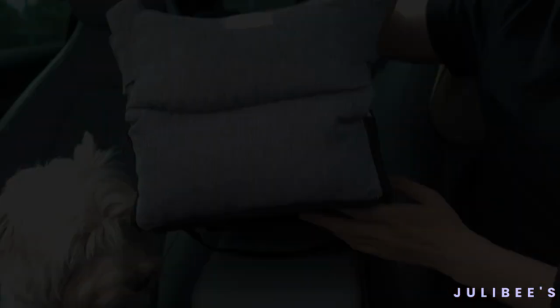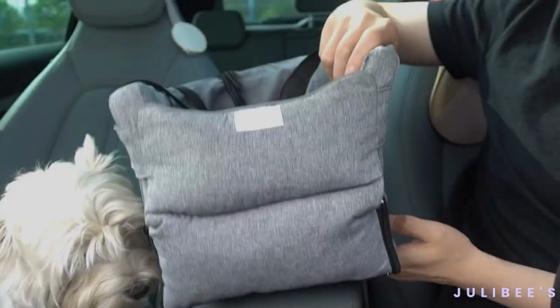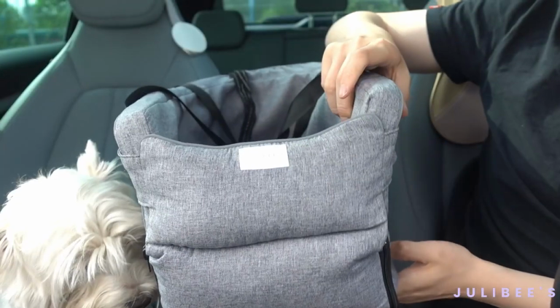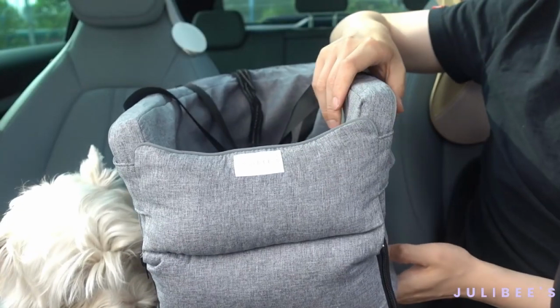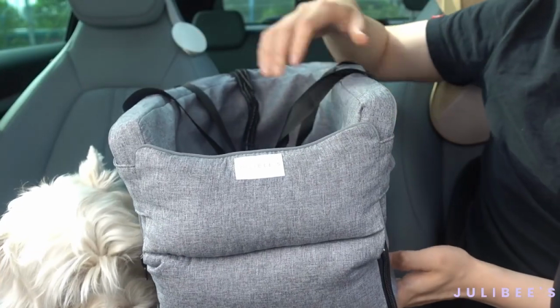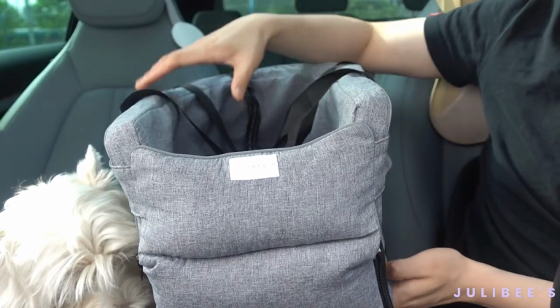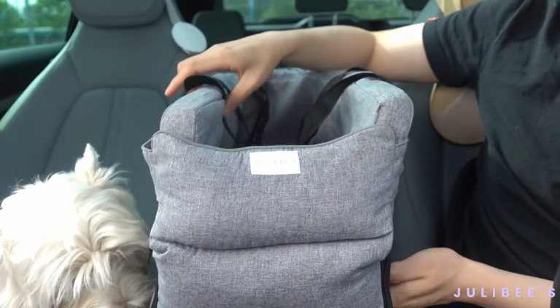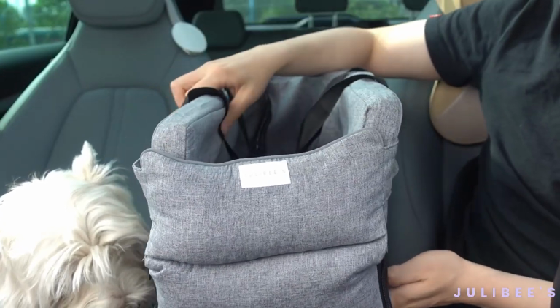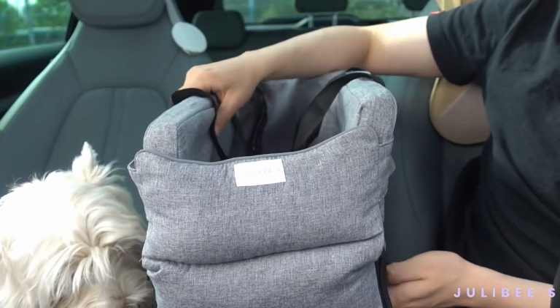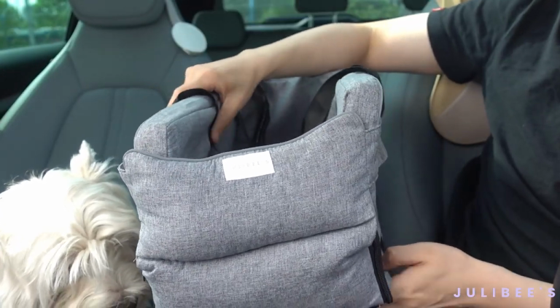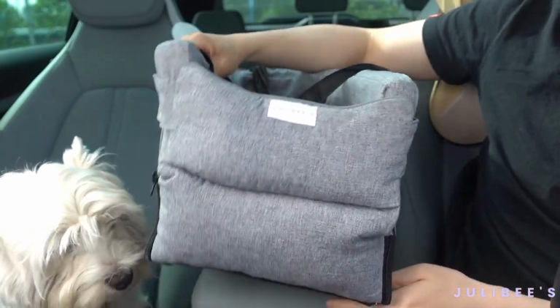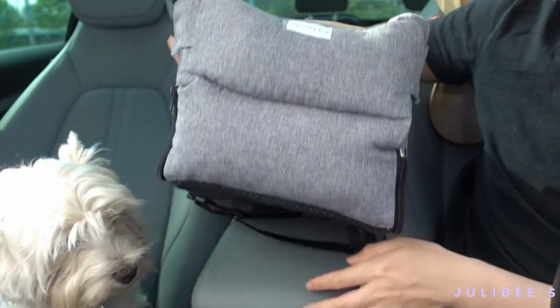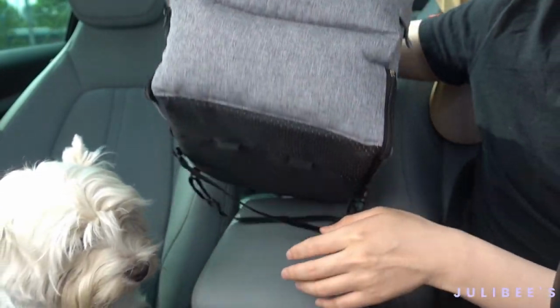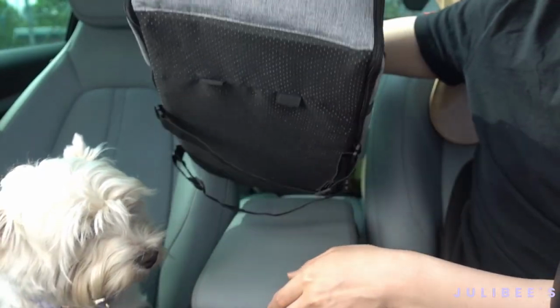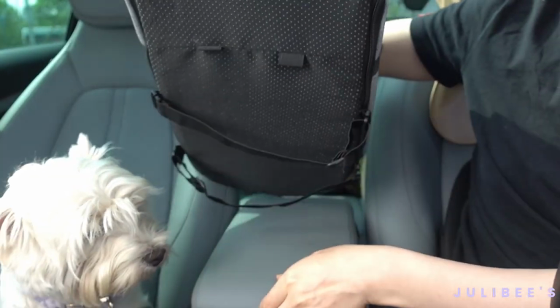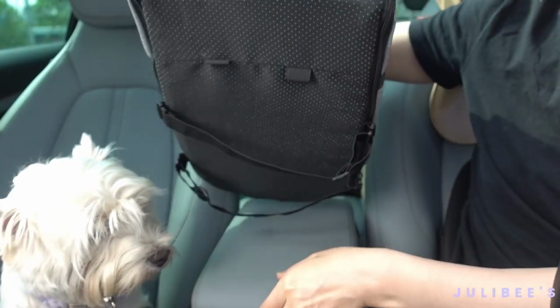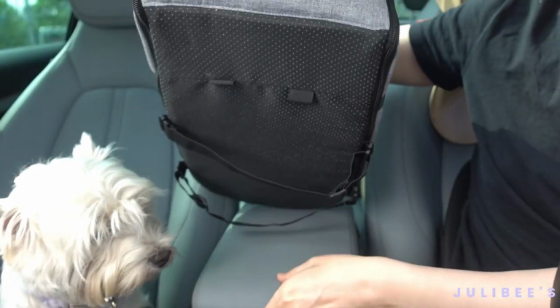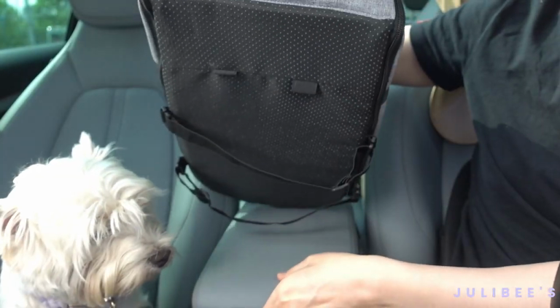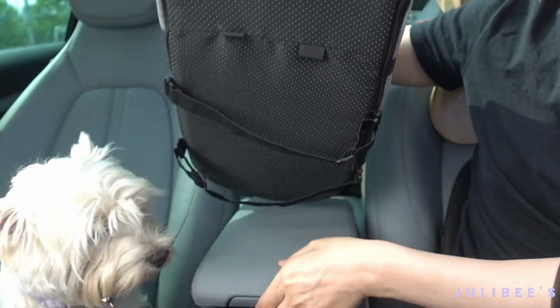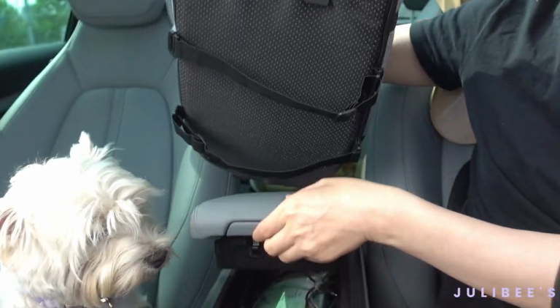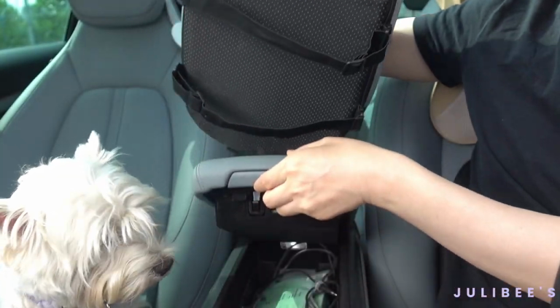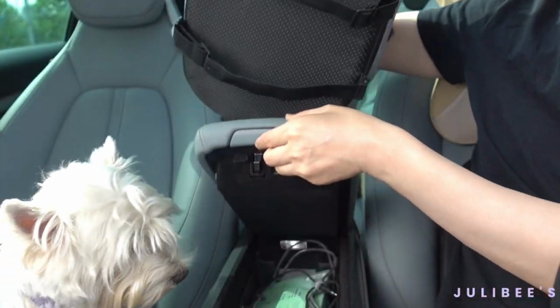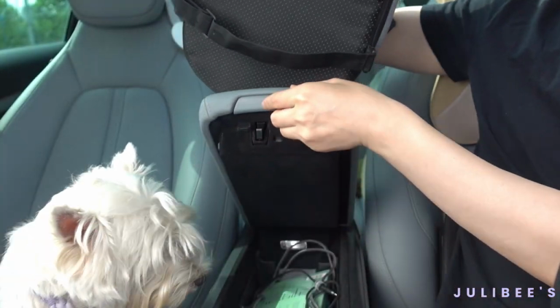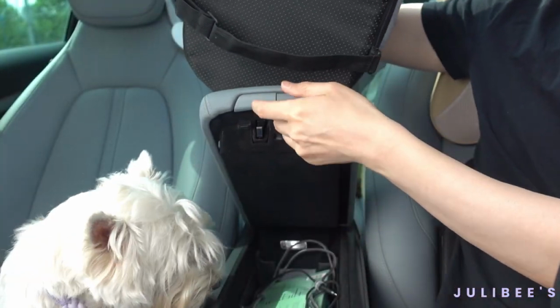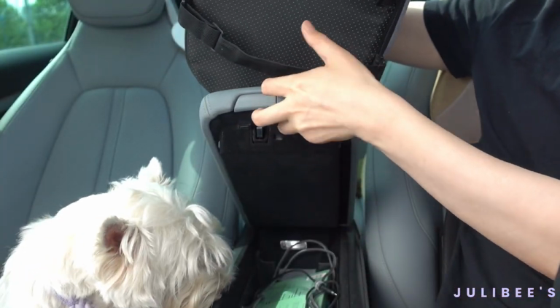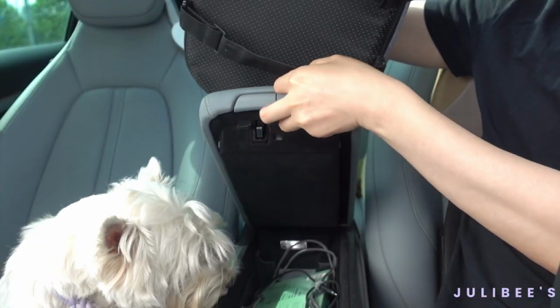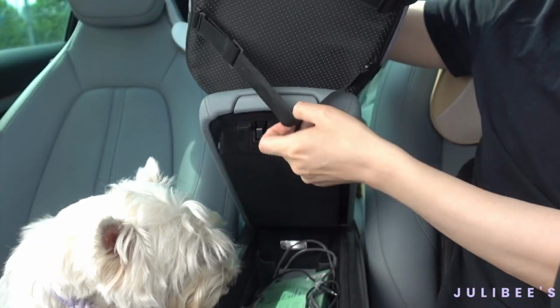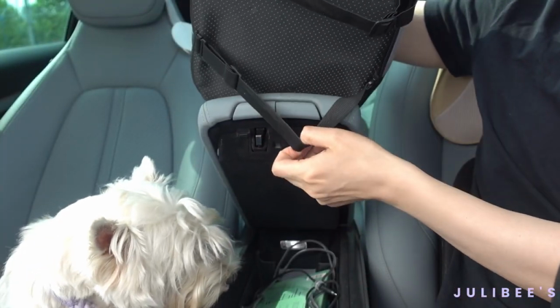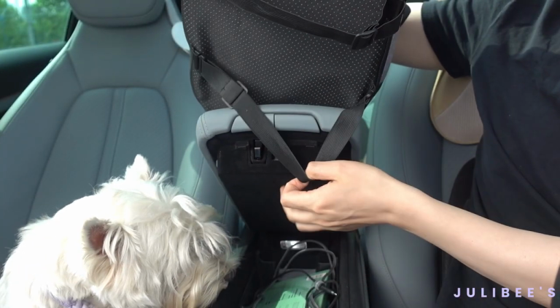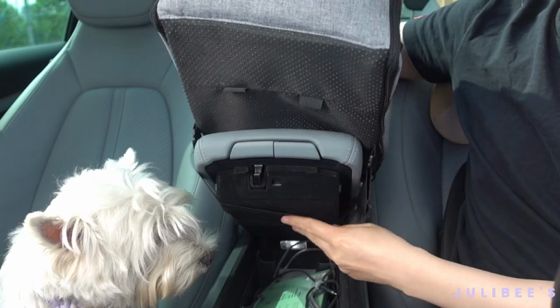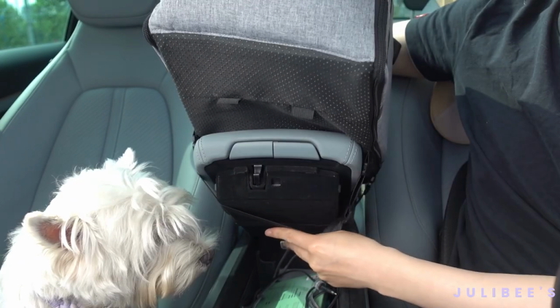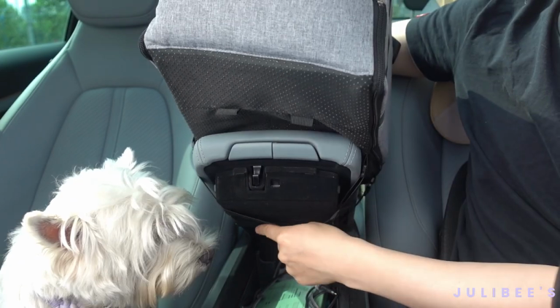Step 2. Open up your armrest, slide those straps in, and close the lid.